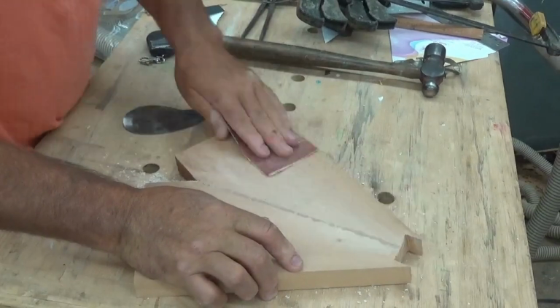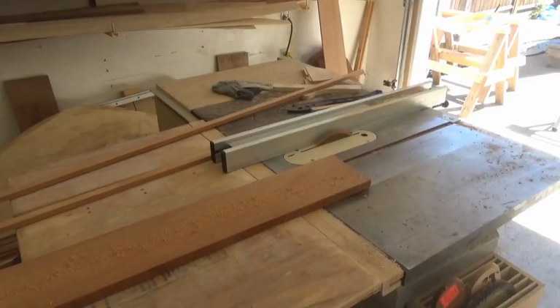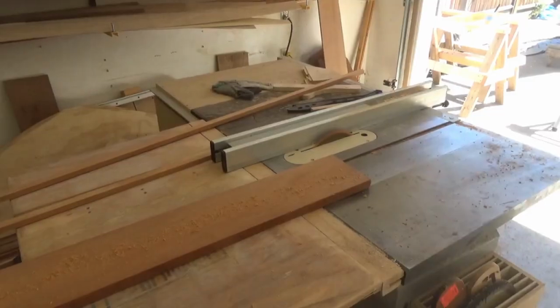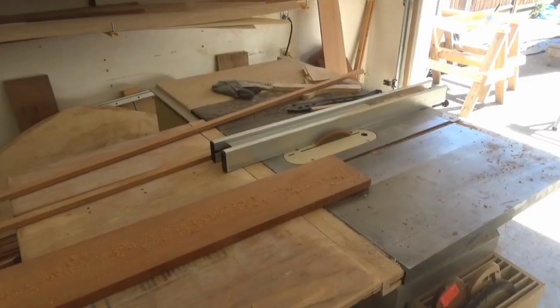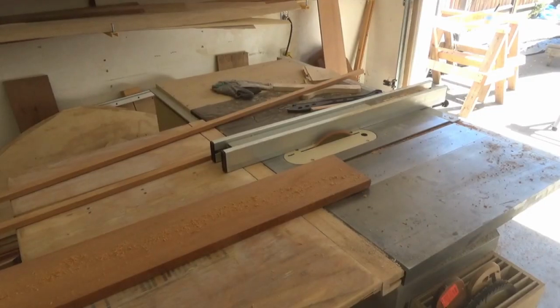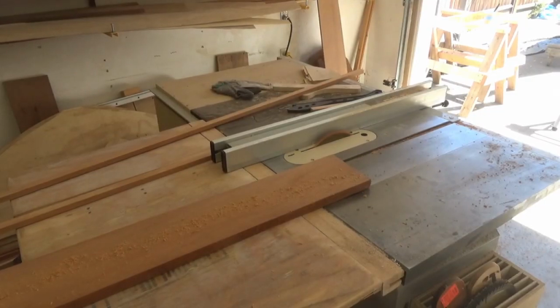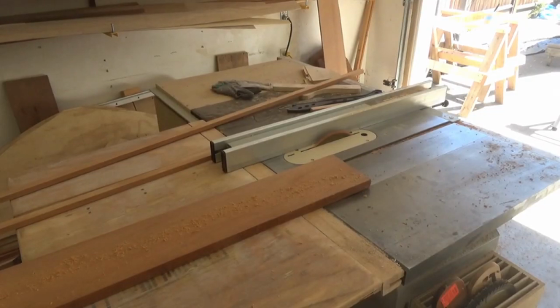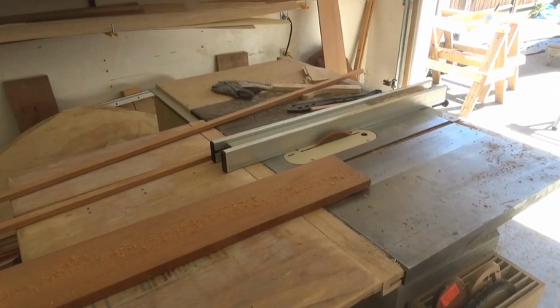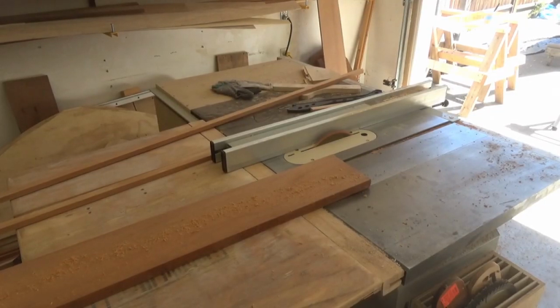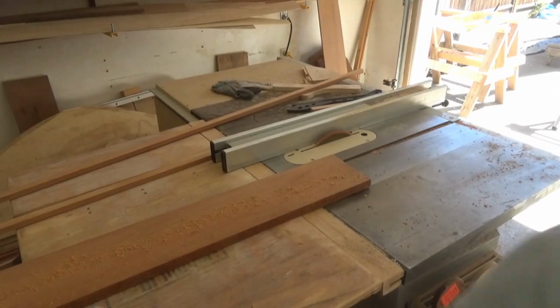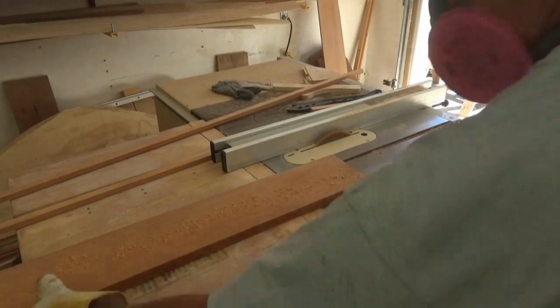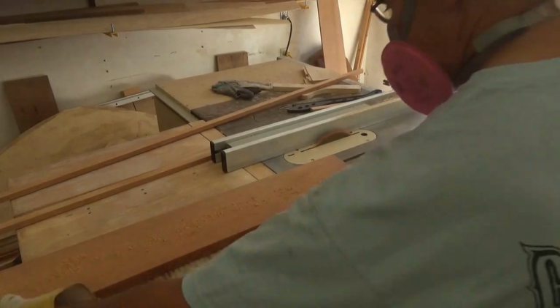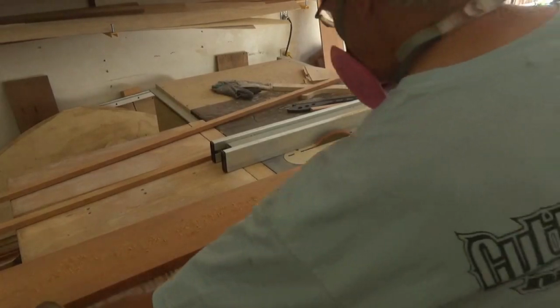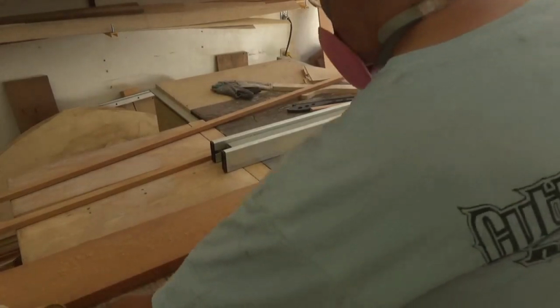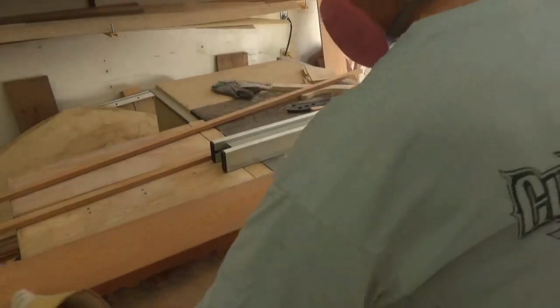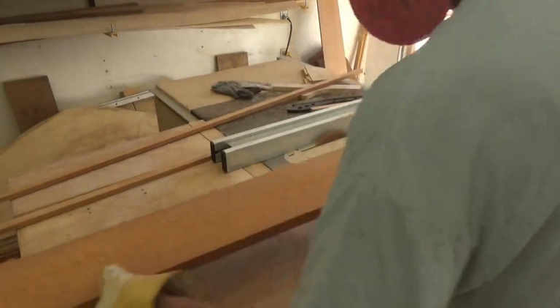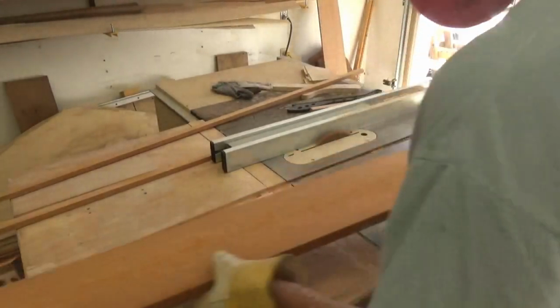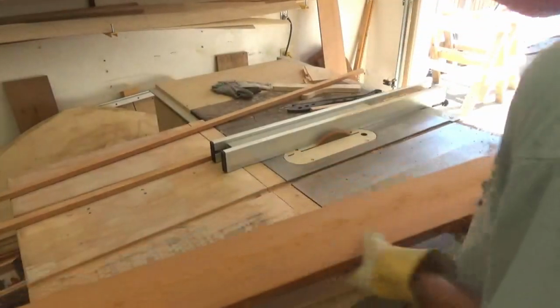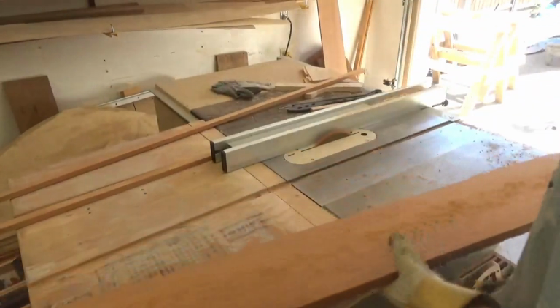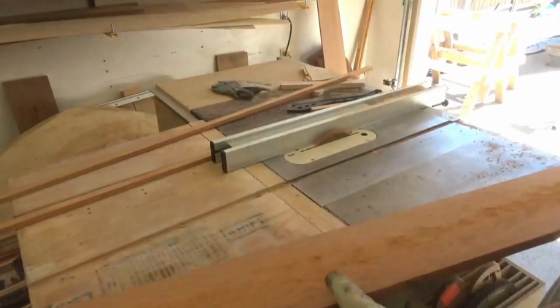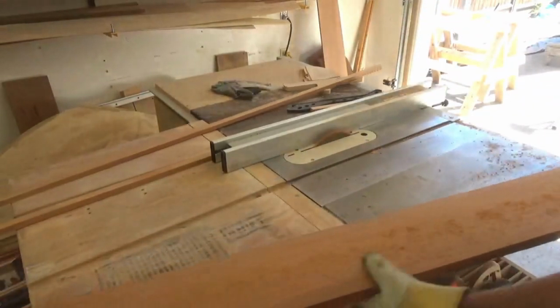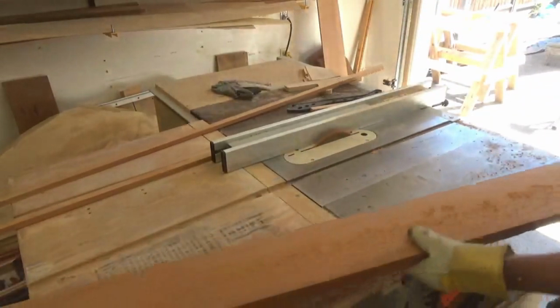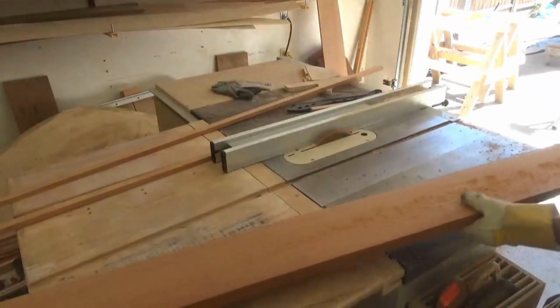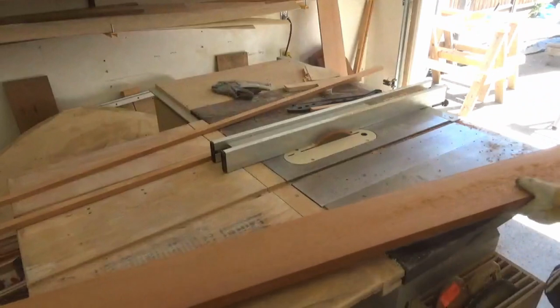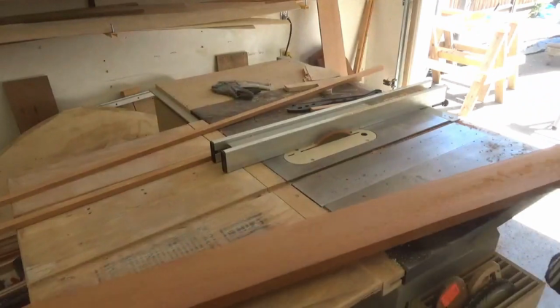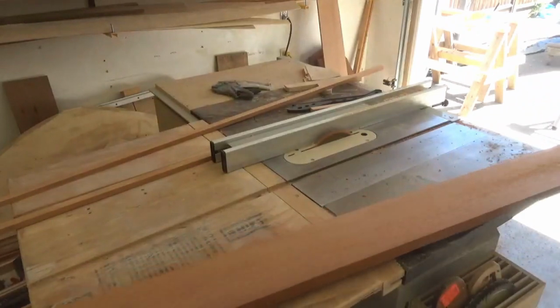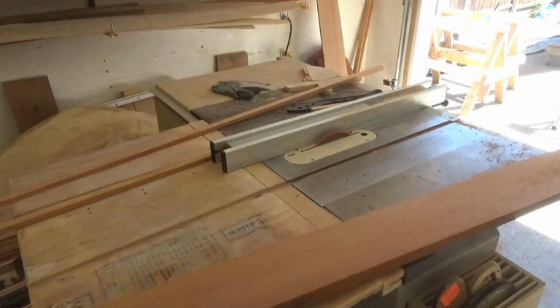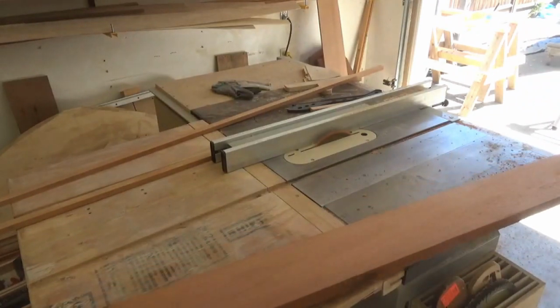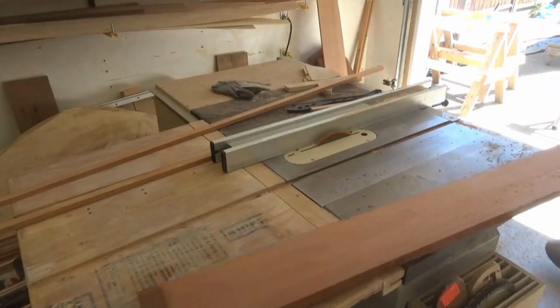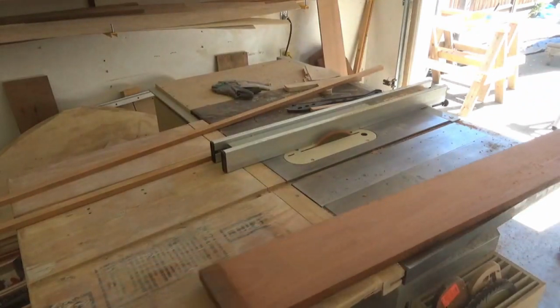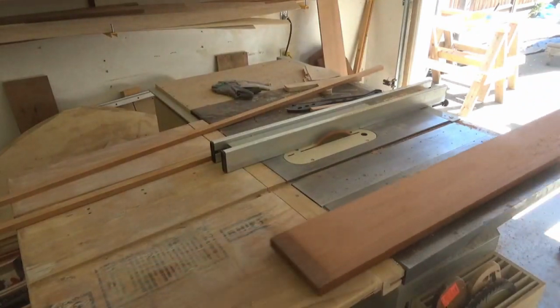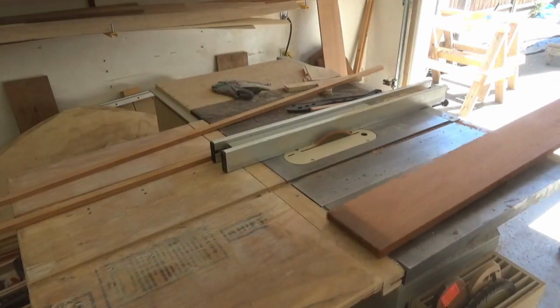Now I can move on to making the guardrails, the gunnels. I just ripped off some nice mahogany.